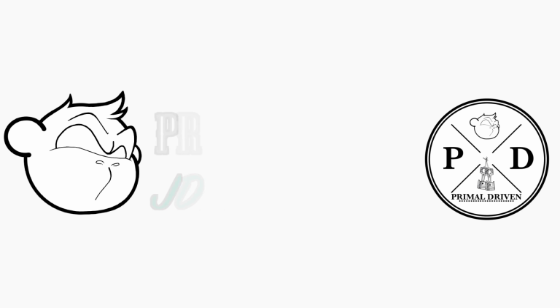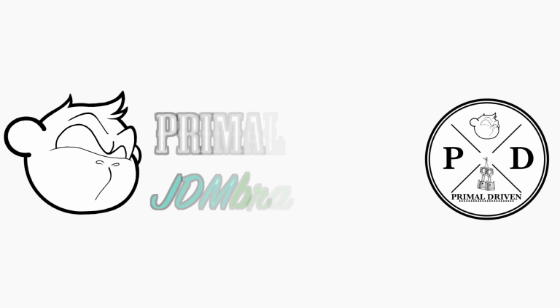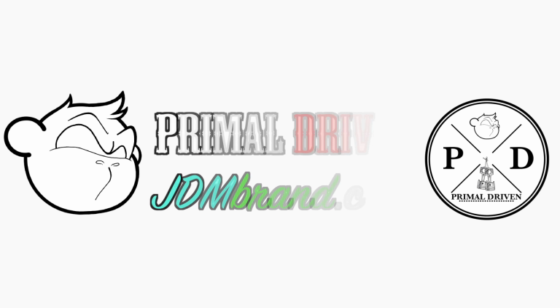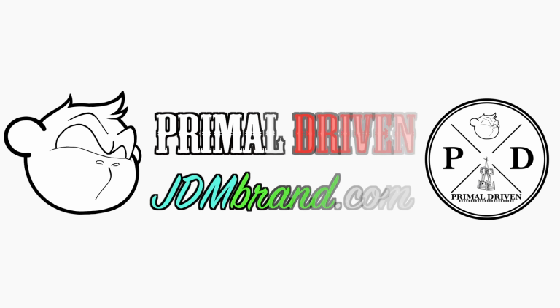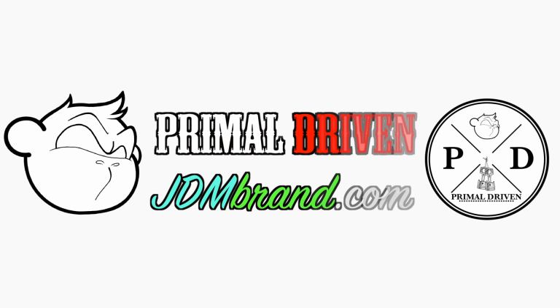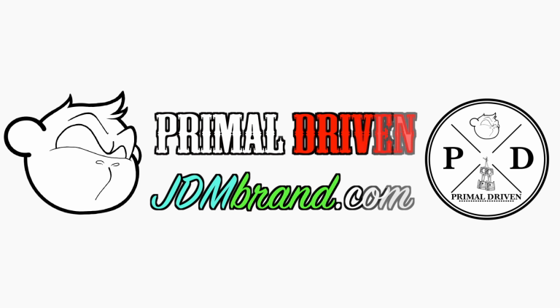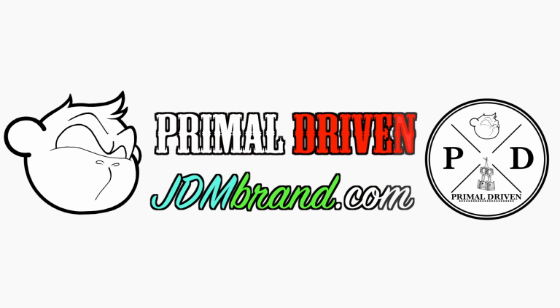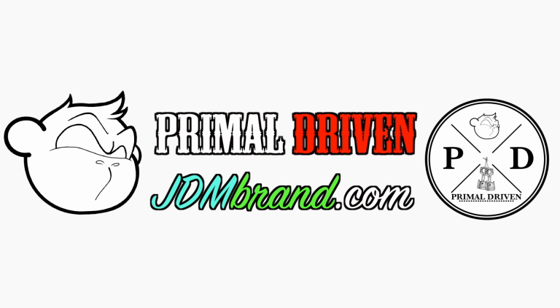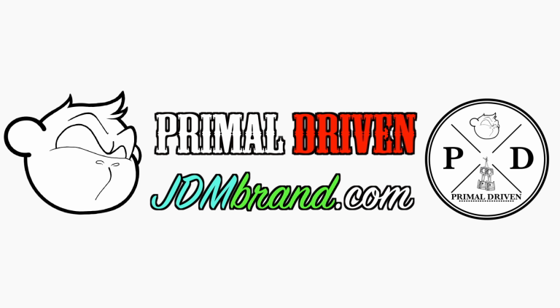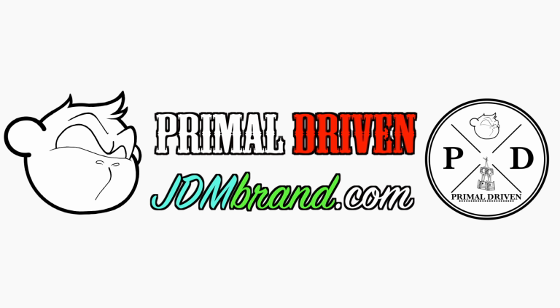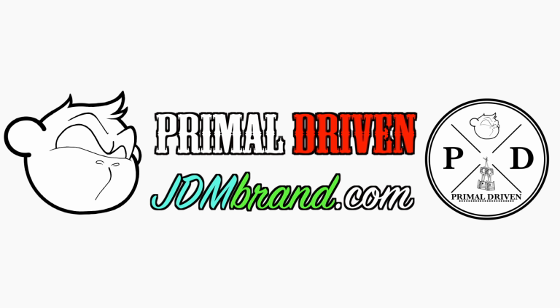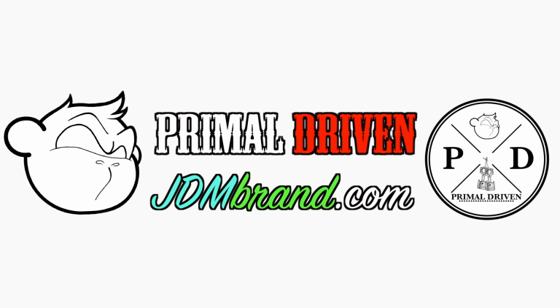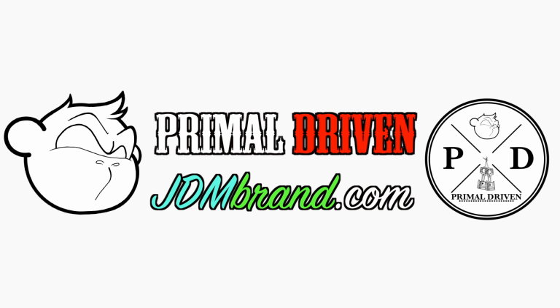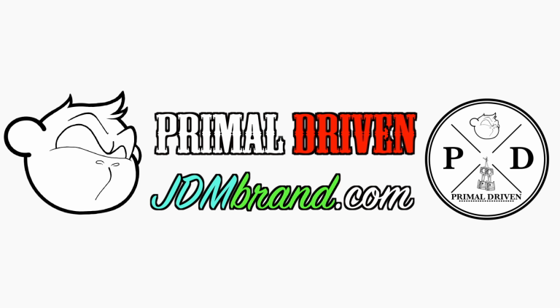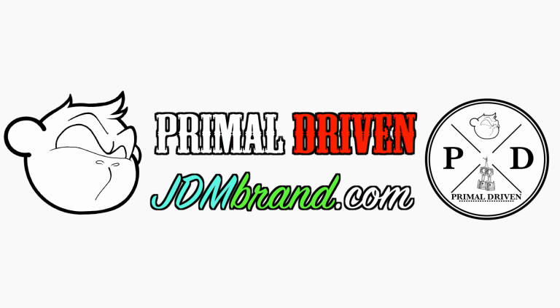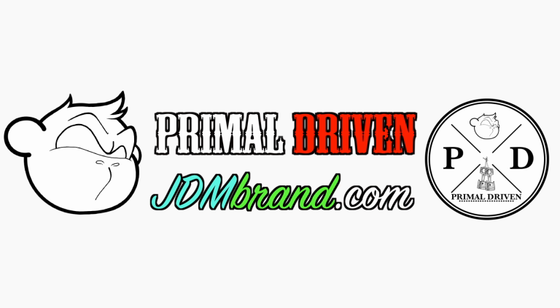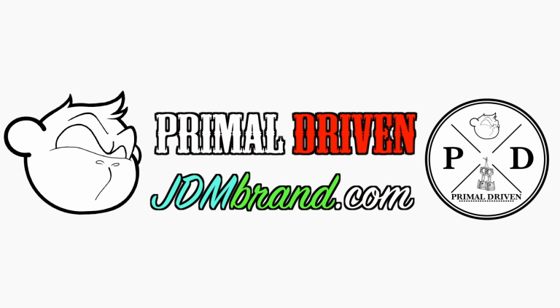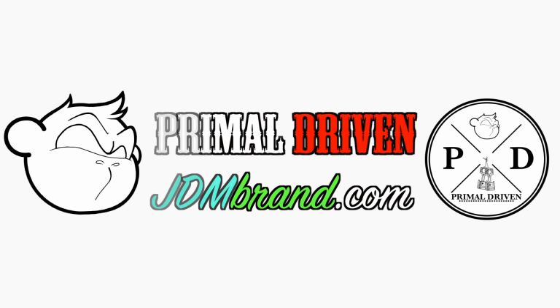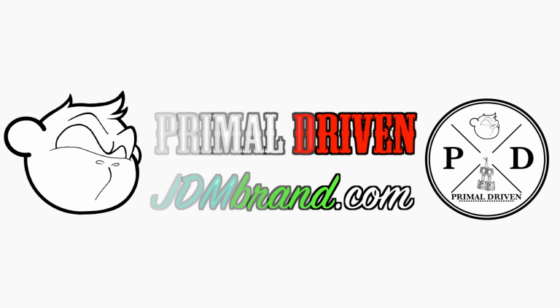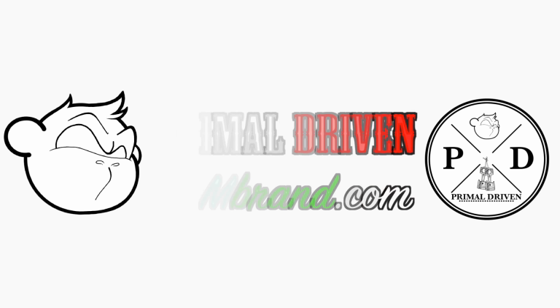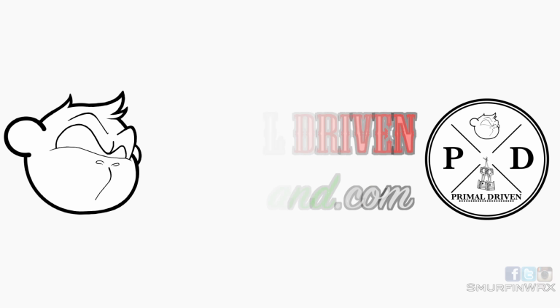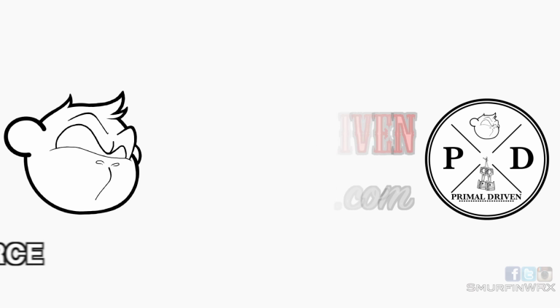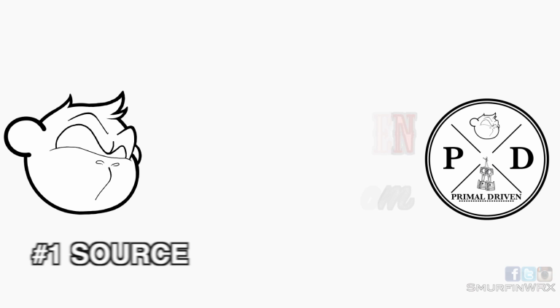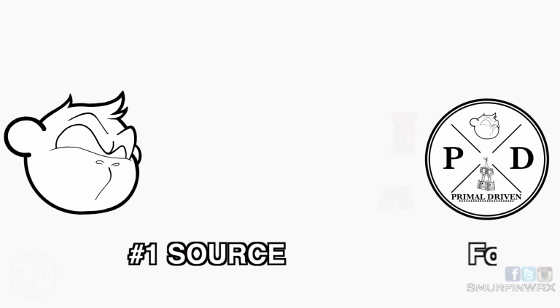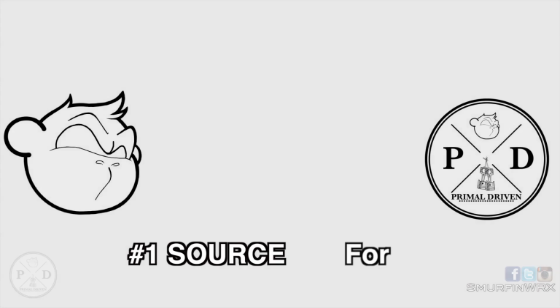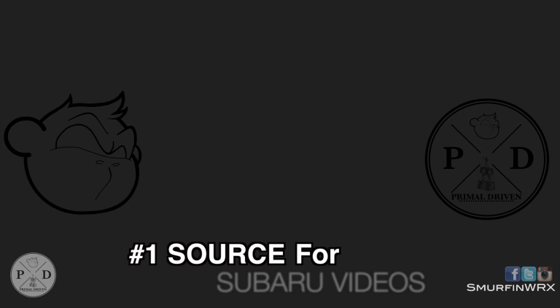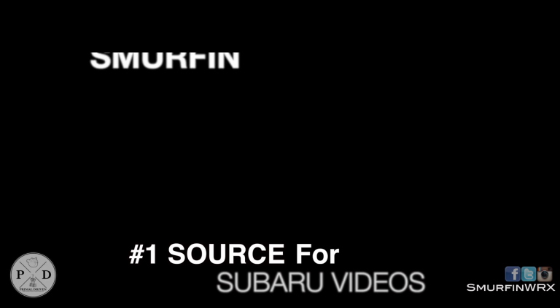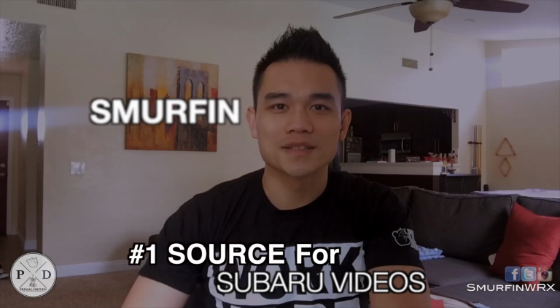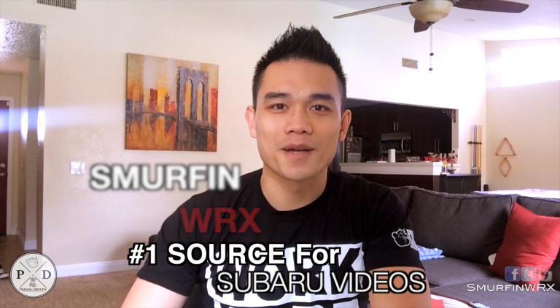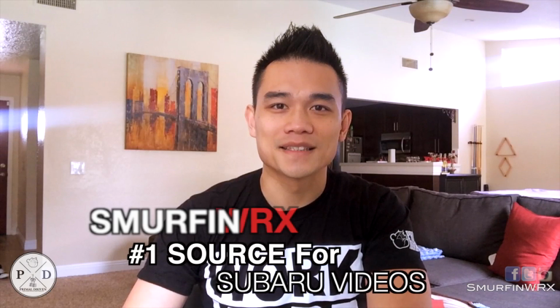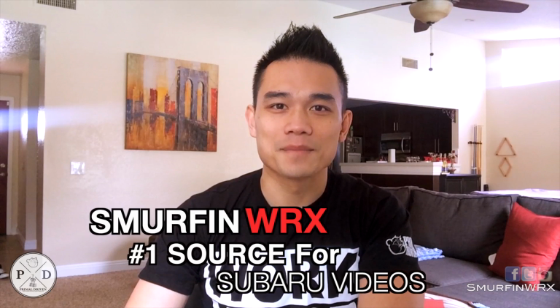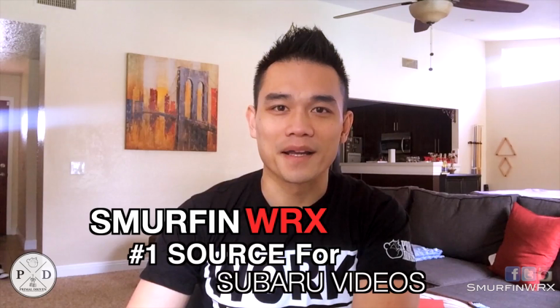This video was brought to you by Primal Driven and JDMBrand.com. What's up guys, it's Mike.